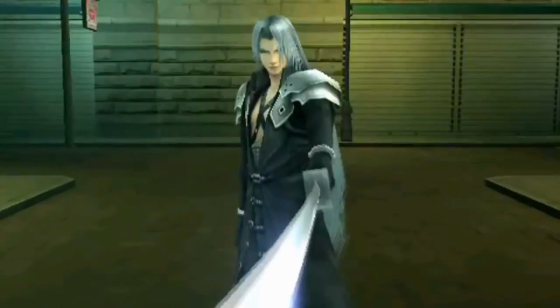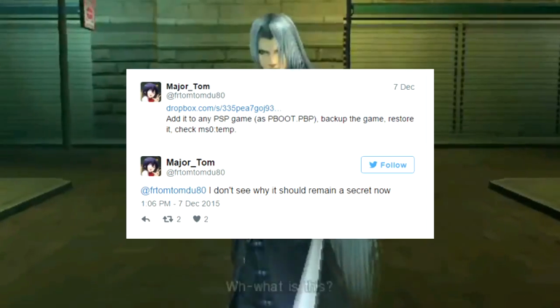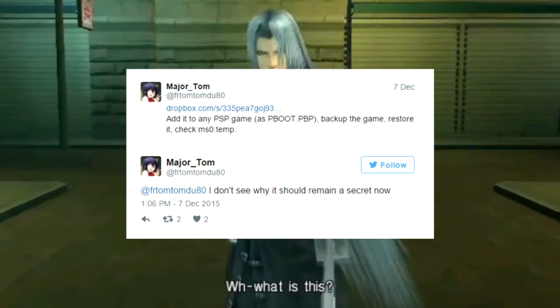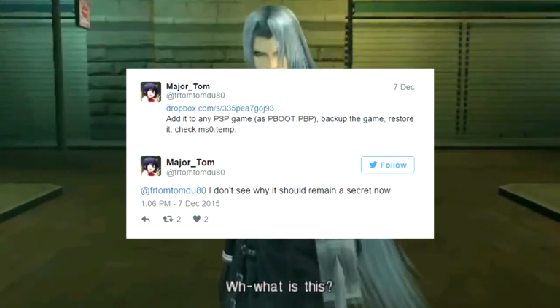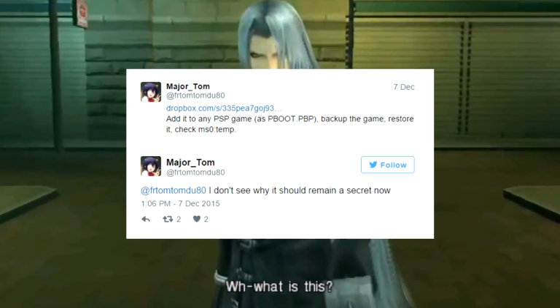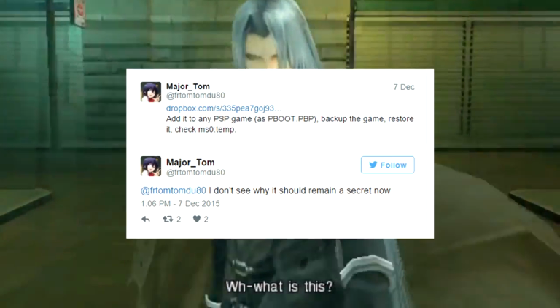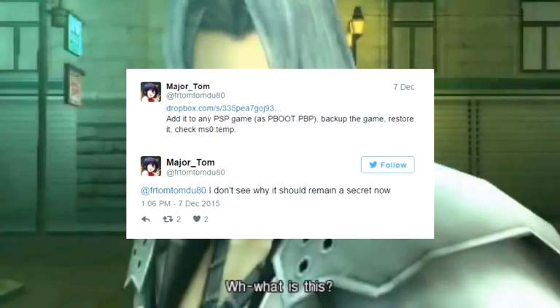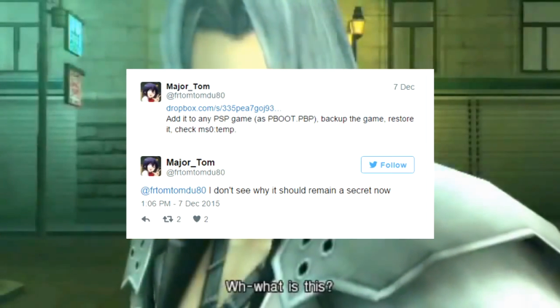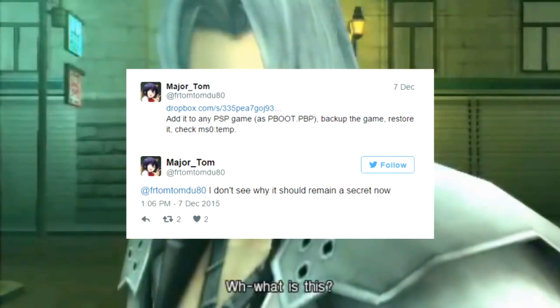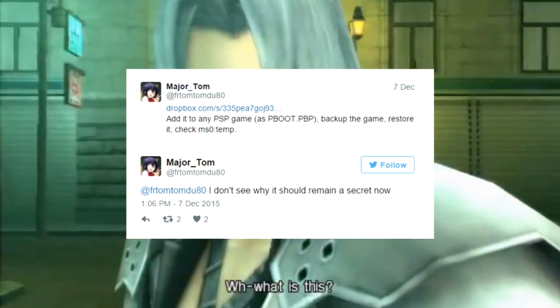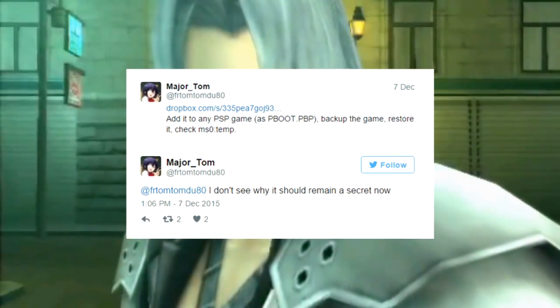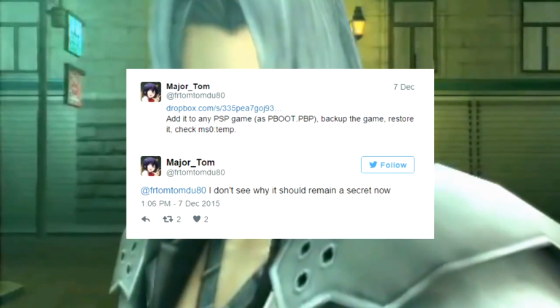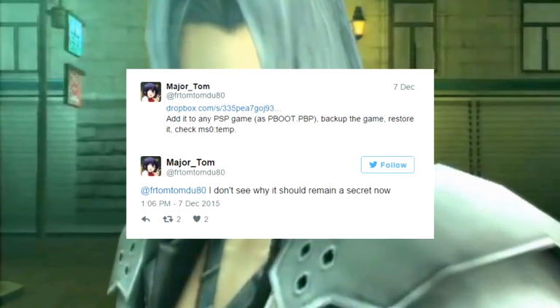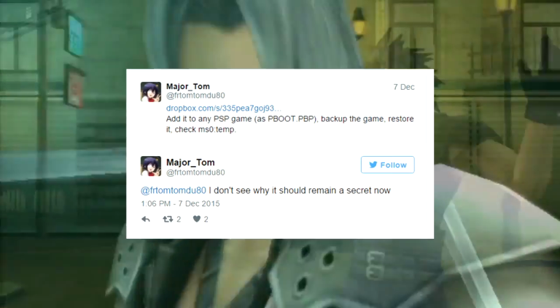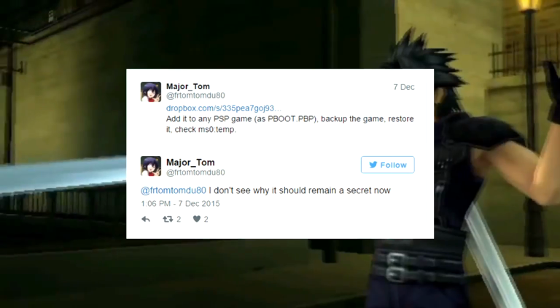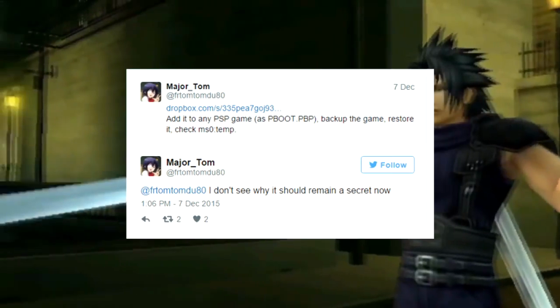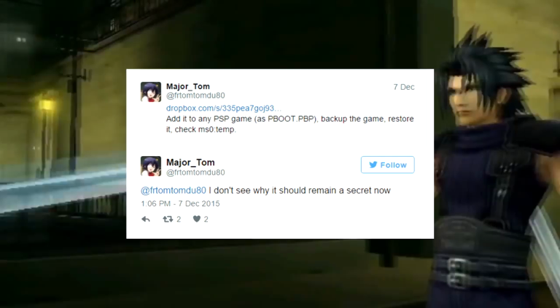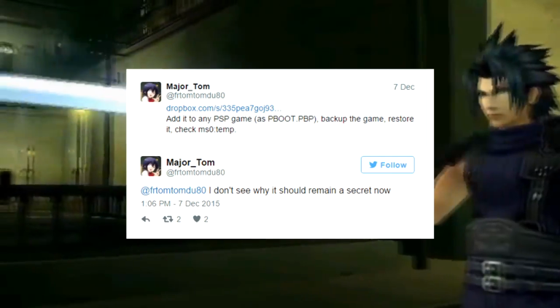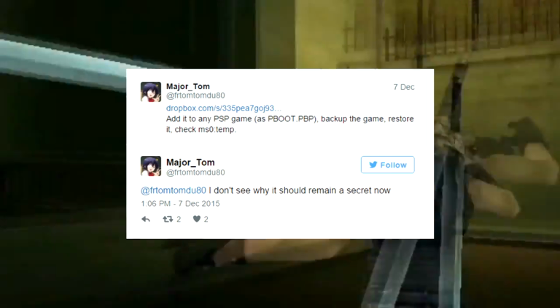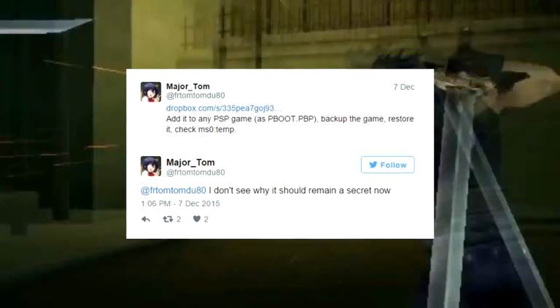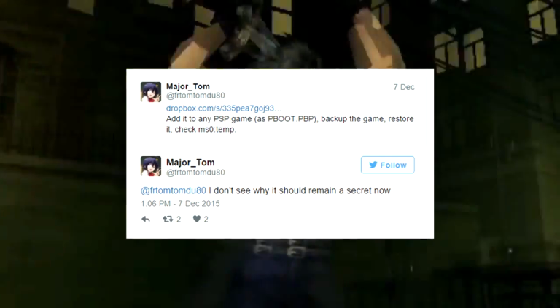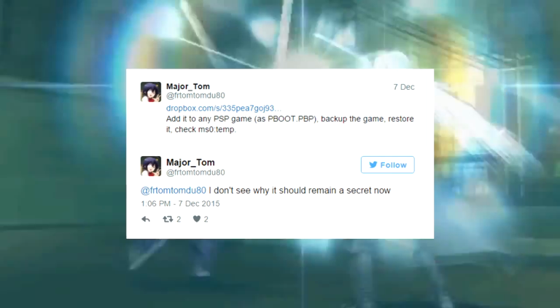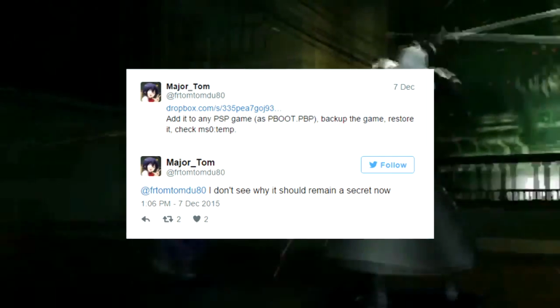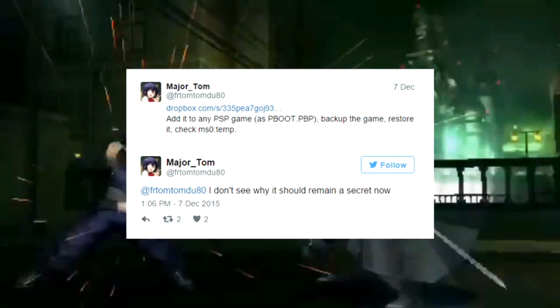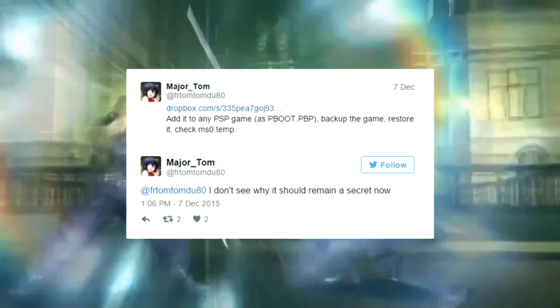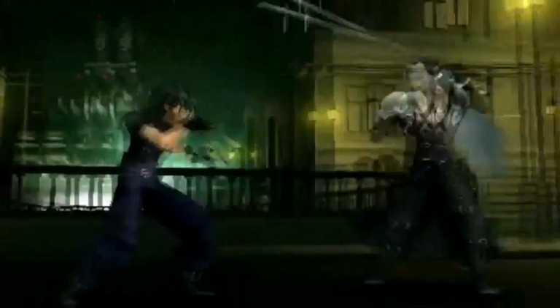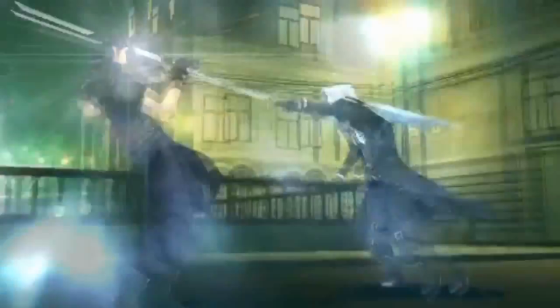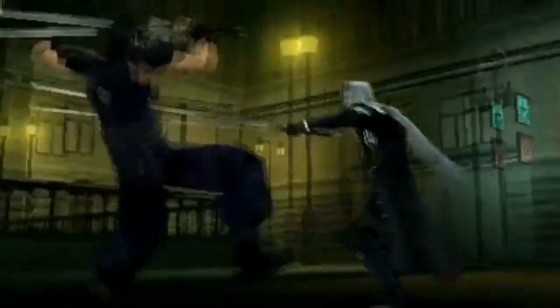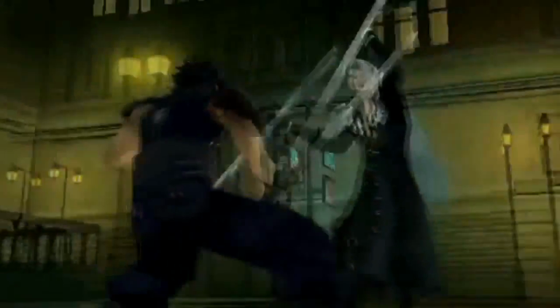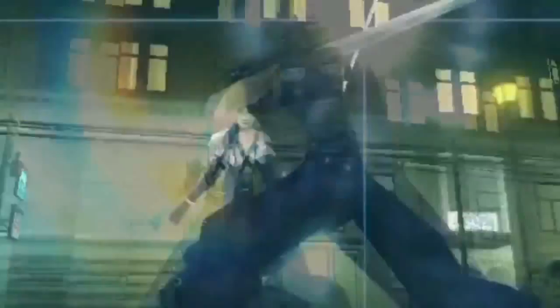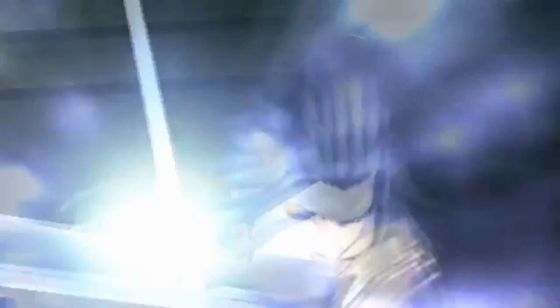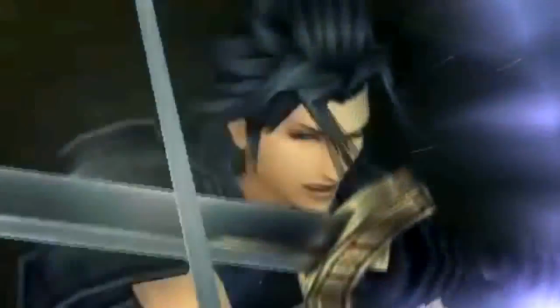Now, that wasn't the only Sony exploit news we got. We also got the PS Vita memory card dumper released by Major Tom and Mr. Gas.